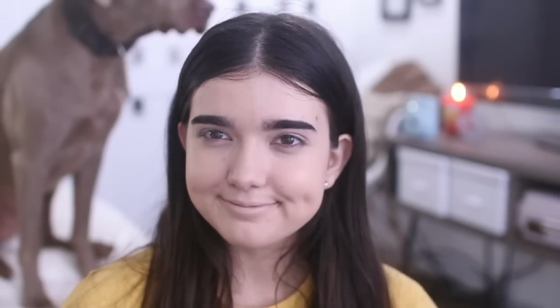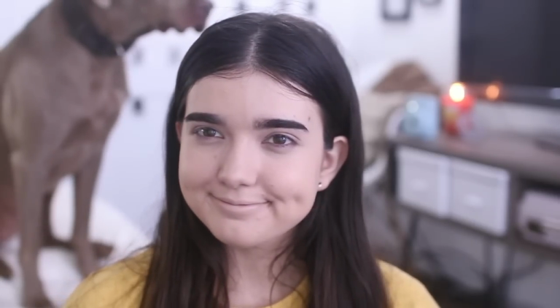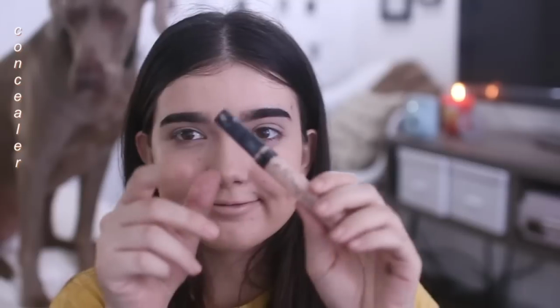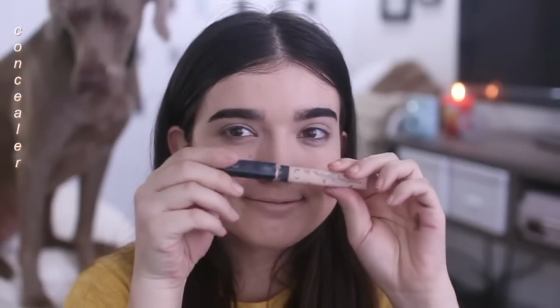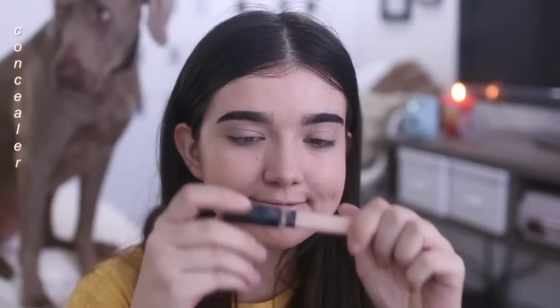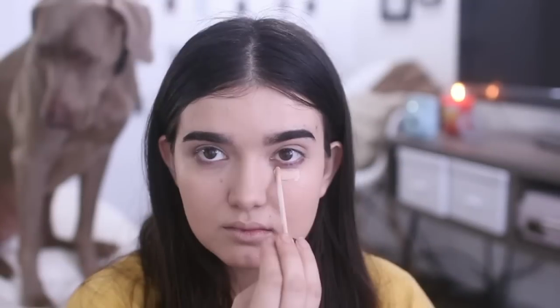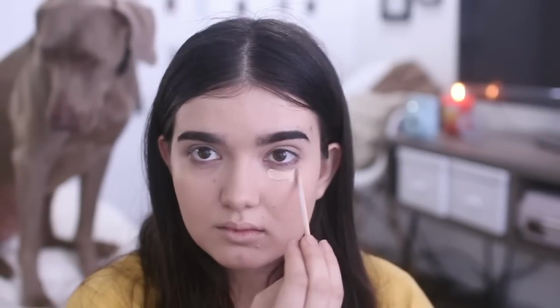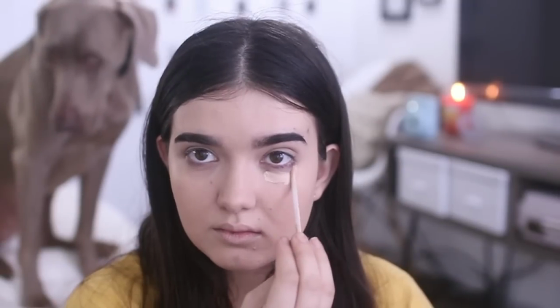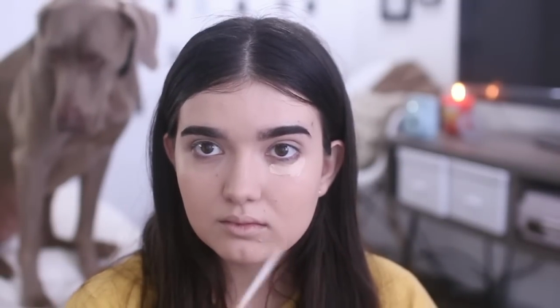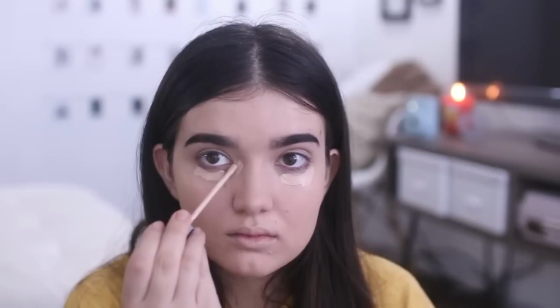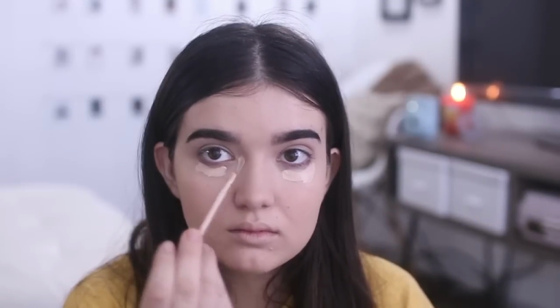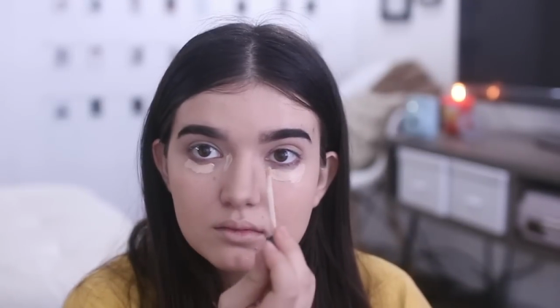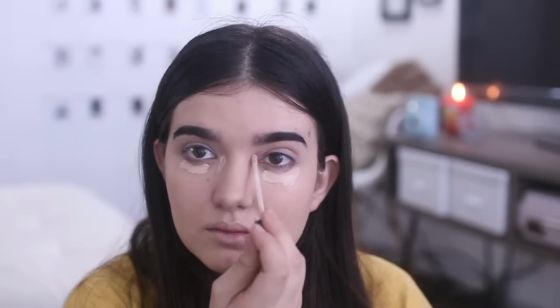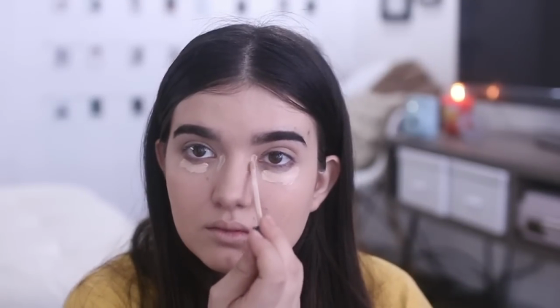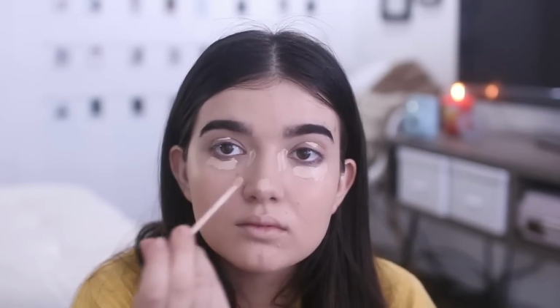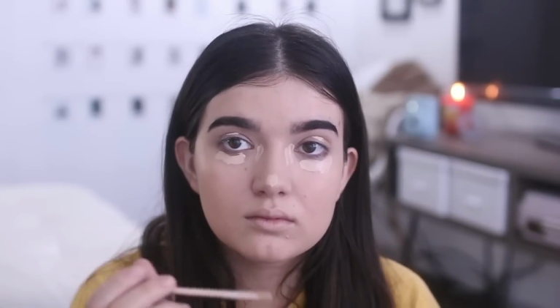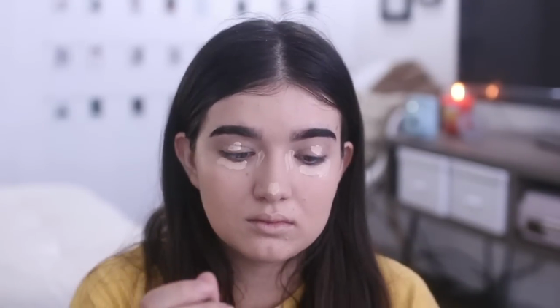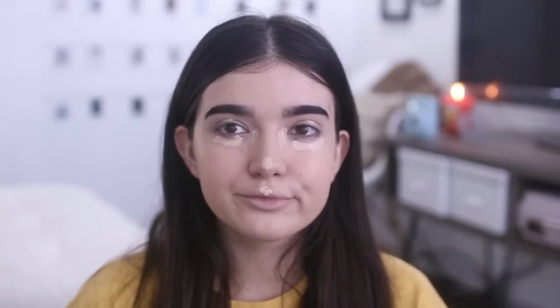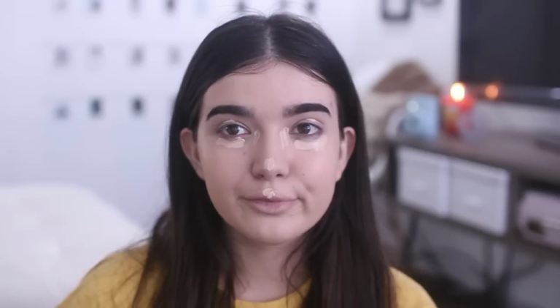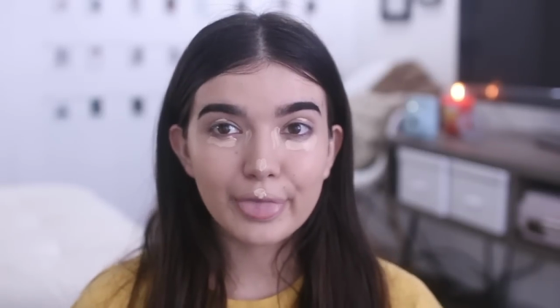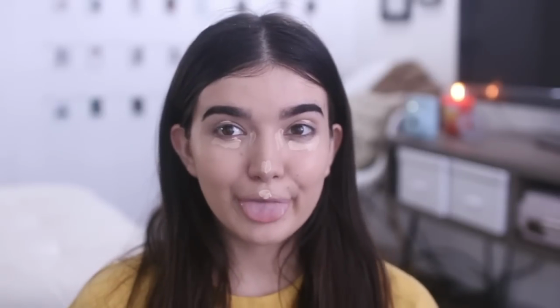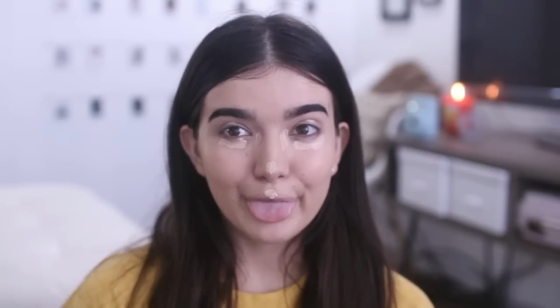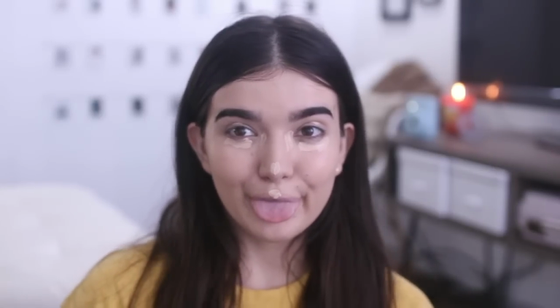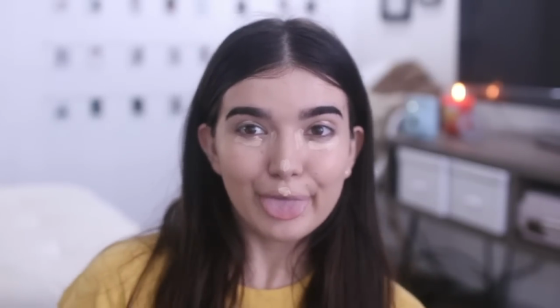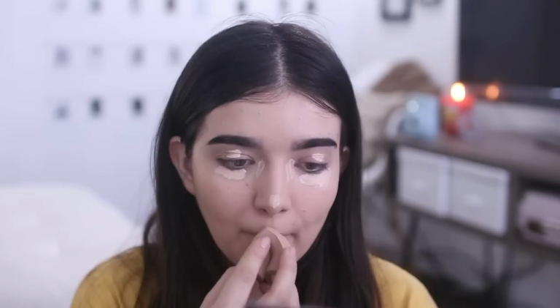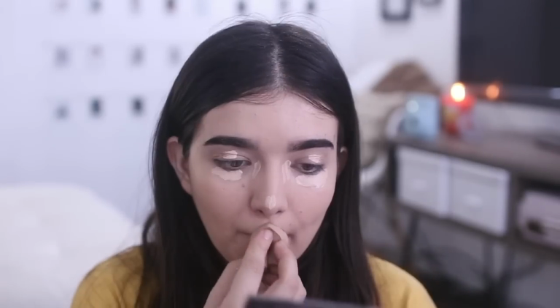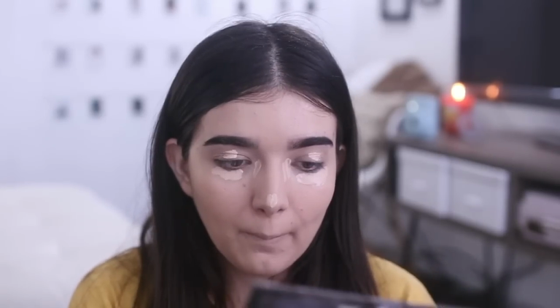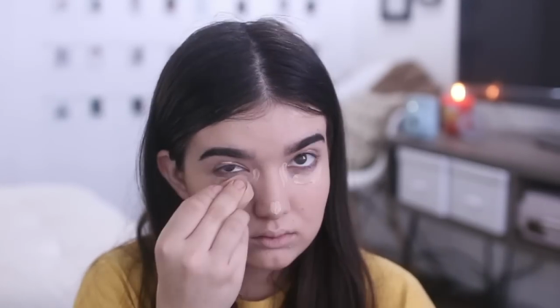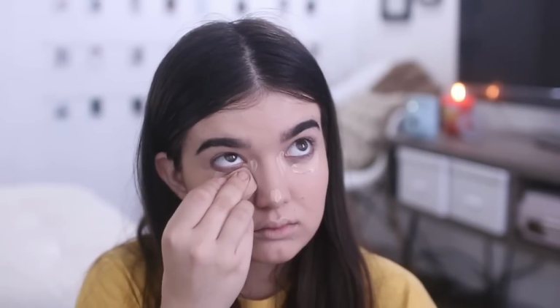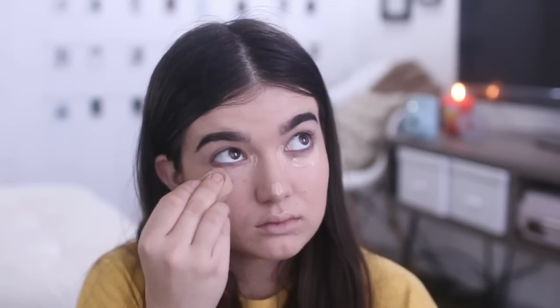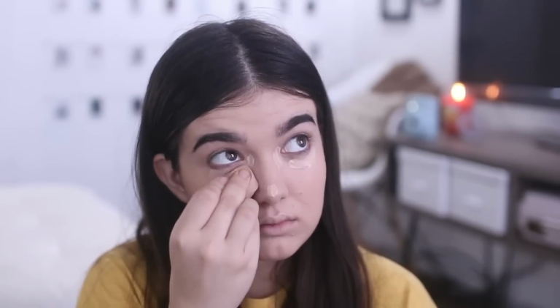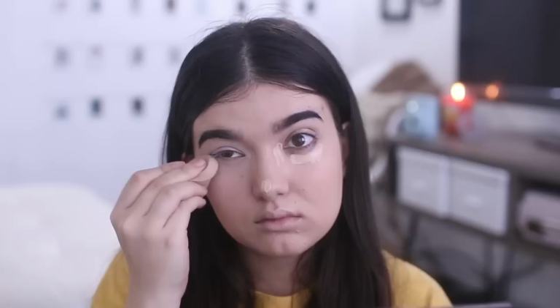Then I conceal my dark circles and anything else on my face that I think needs to be hidden, and I blend it out with the same sponge.